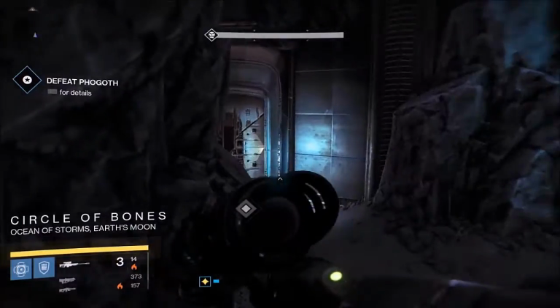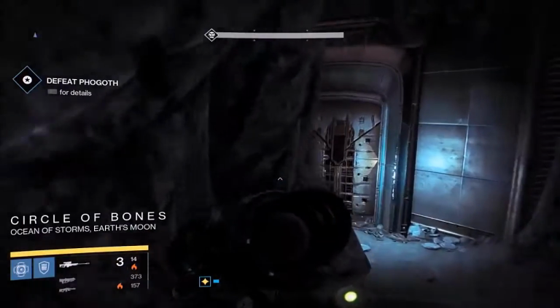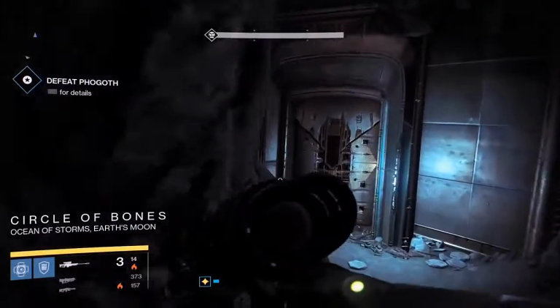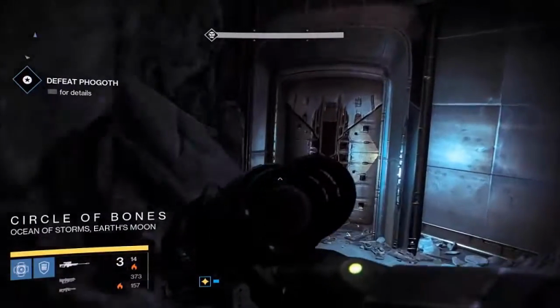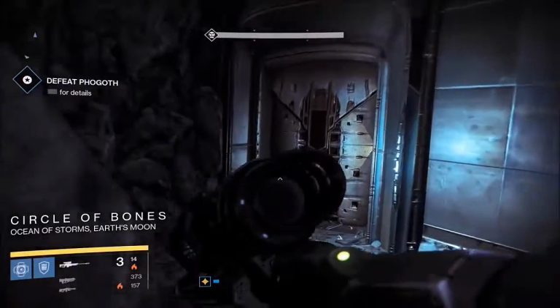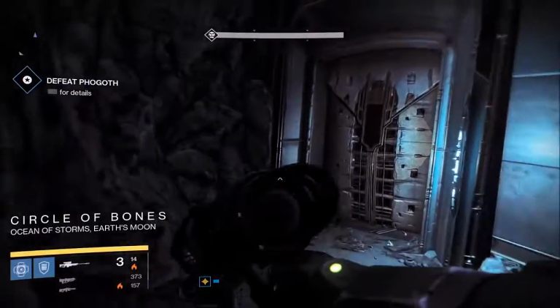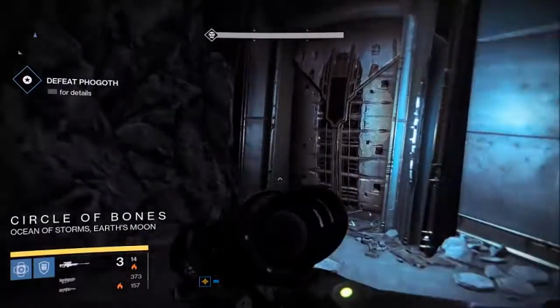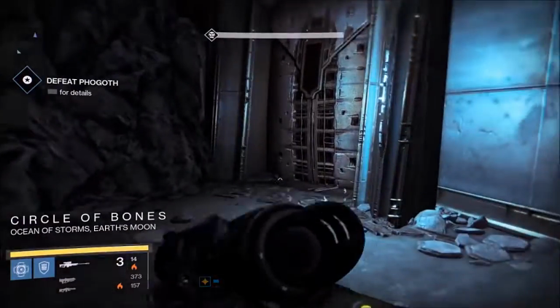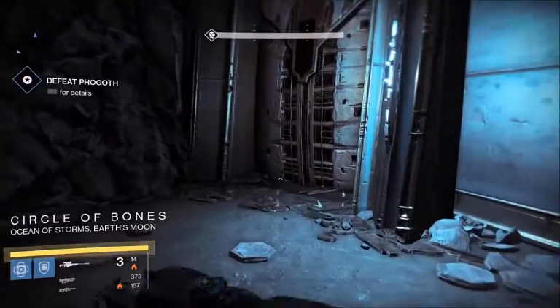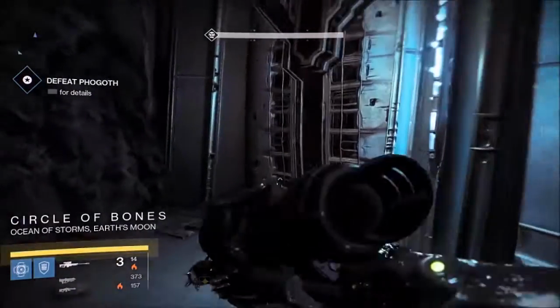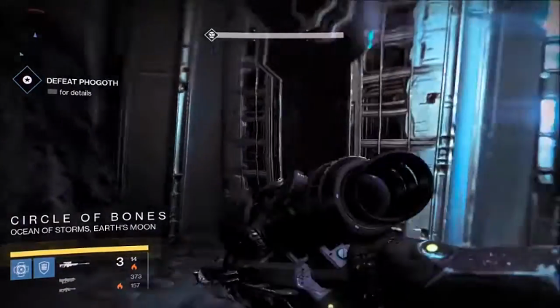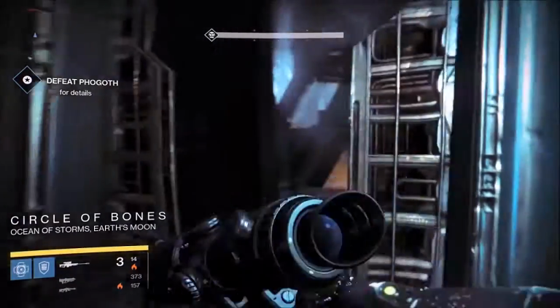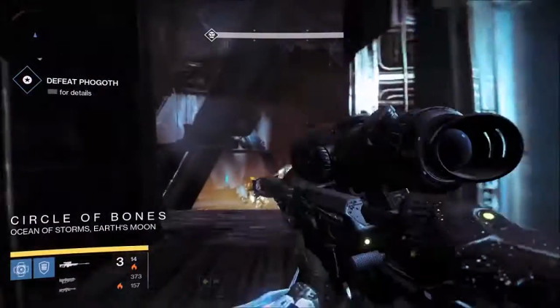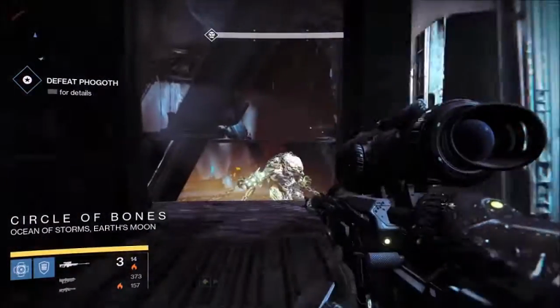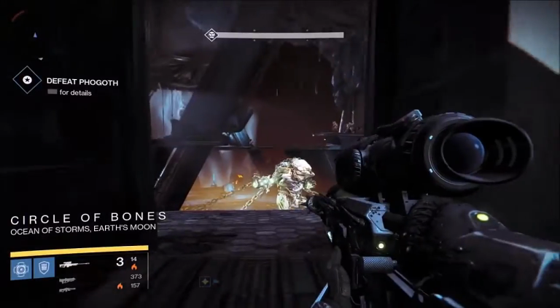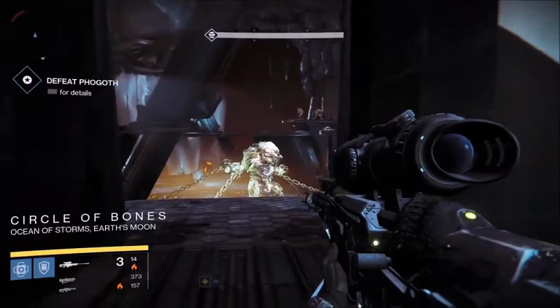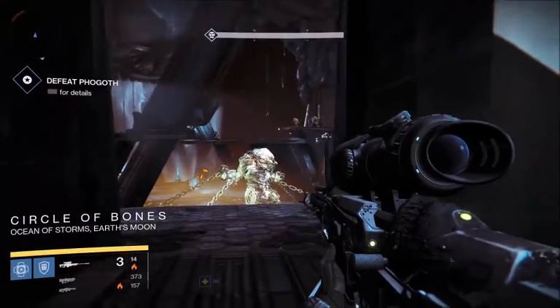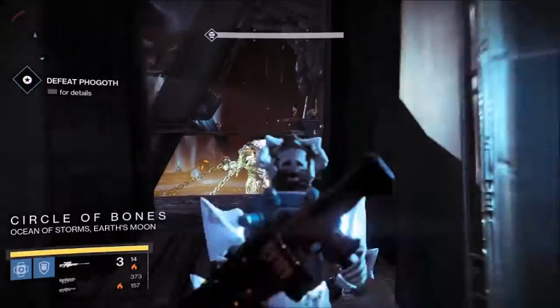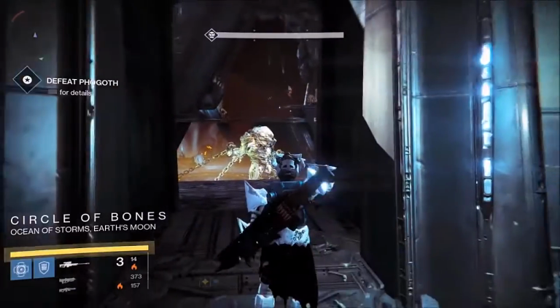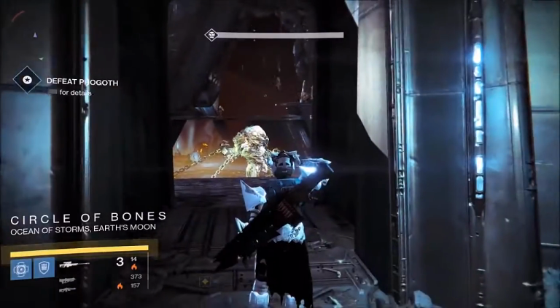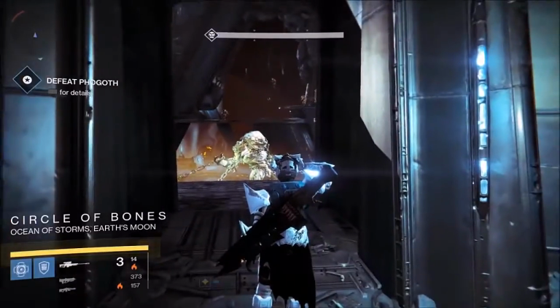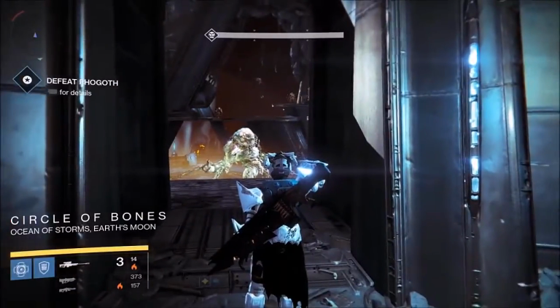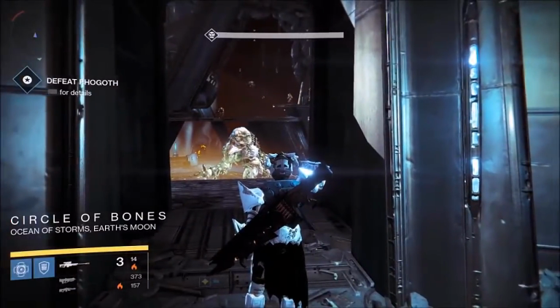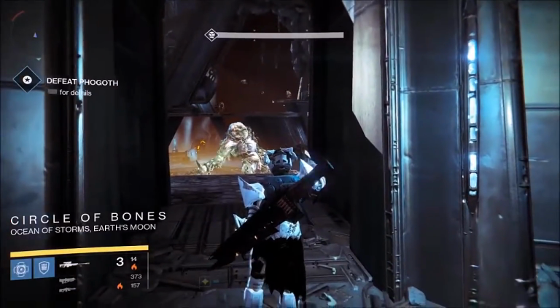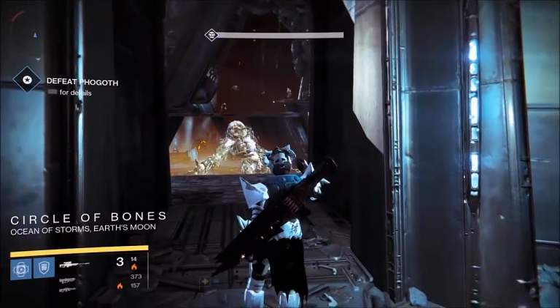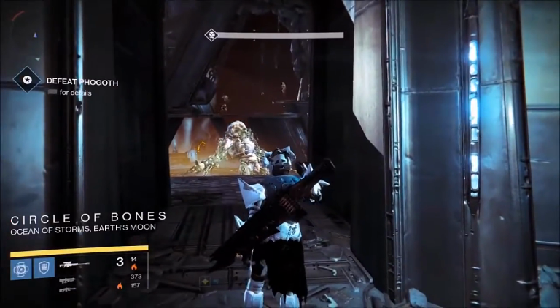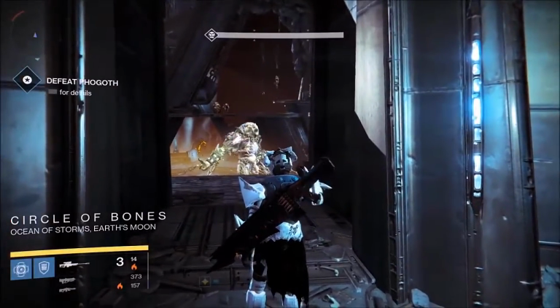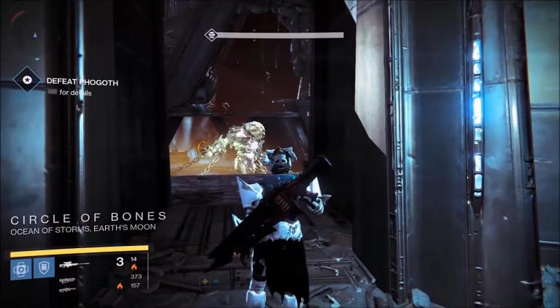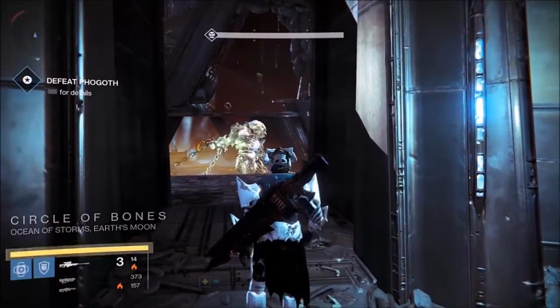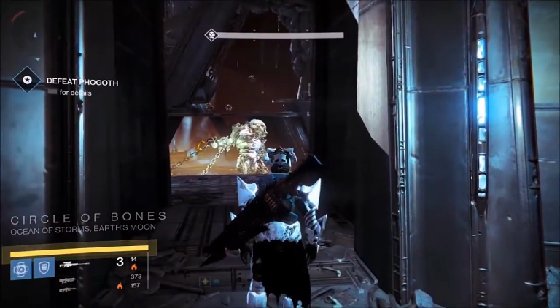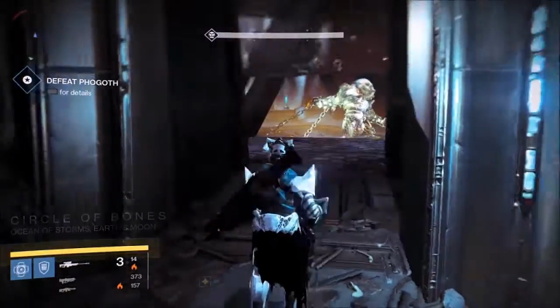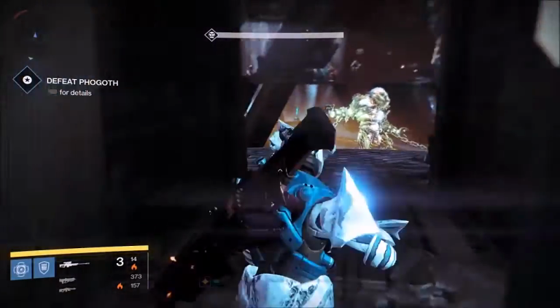After we've picked up the second ghost, we need to head into Fogoth's room. This will give us our third ghost.